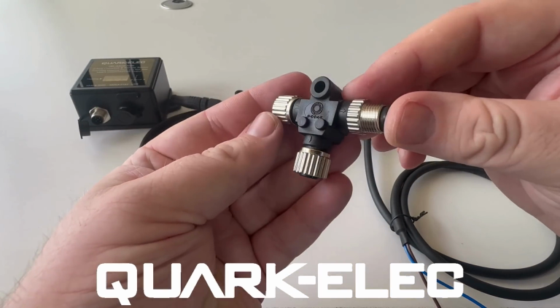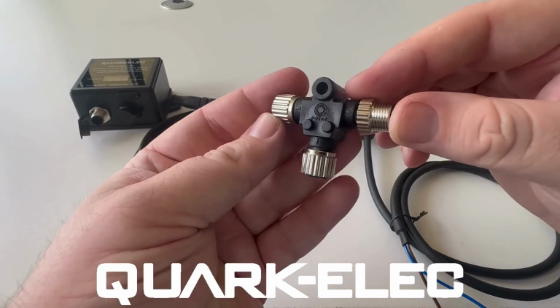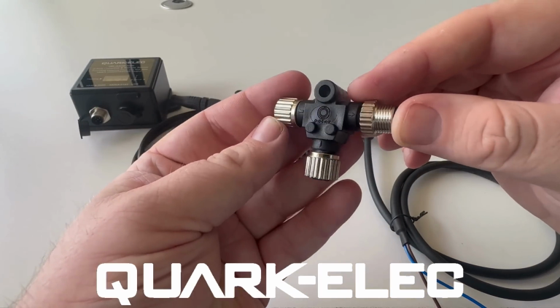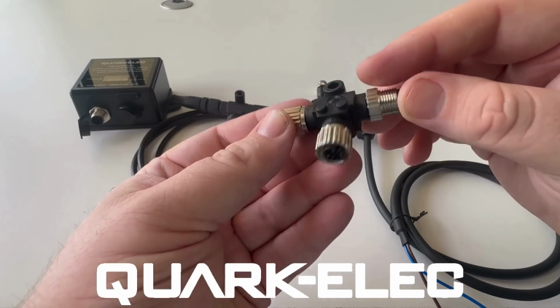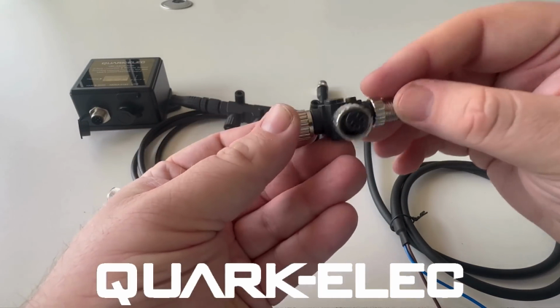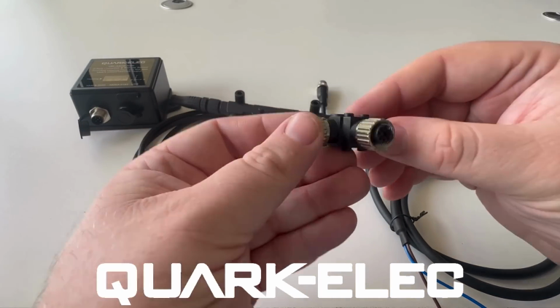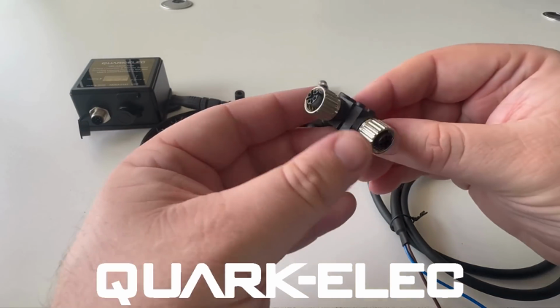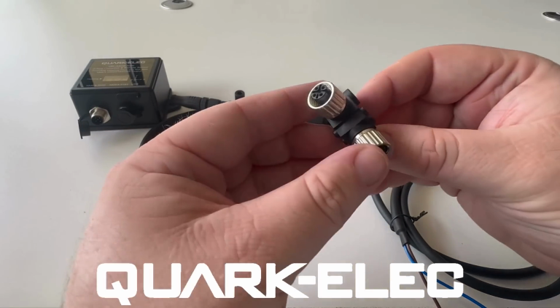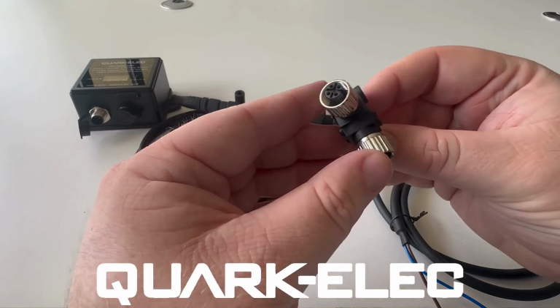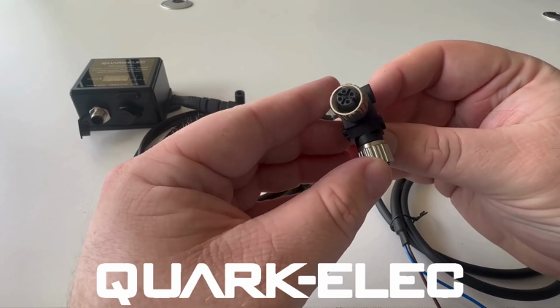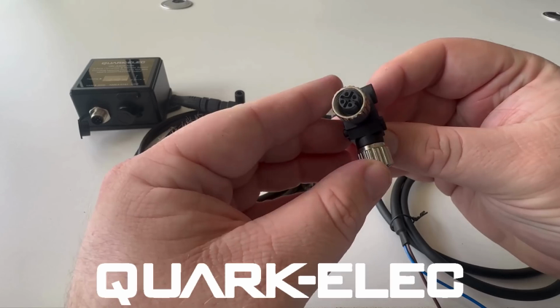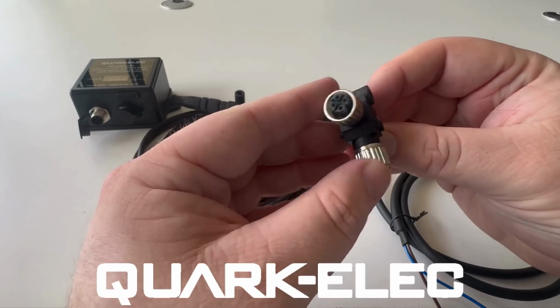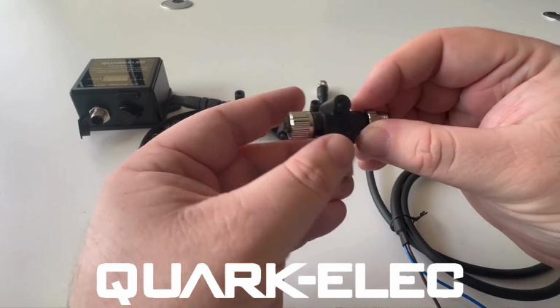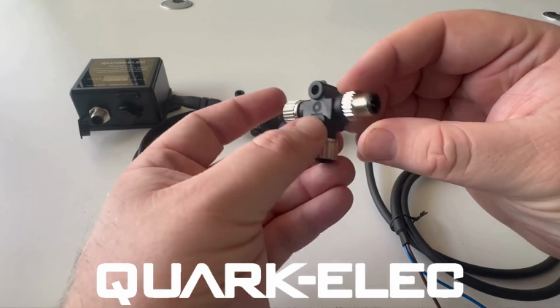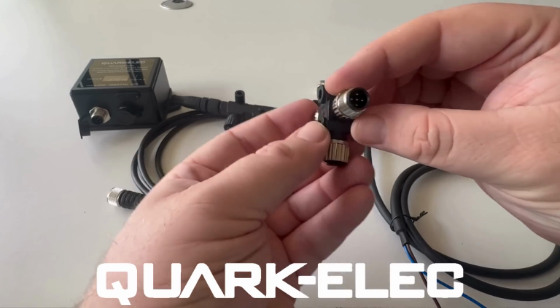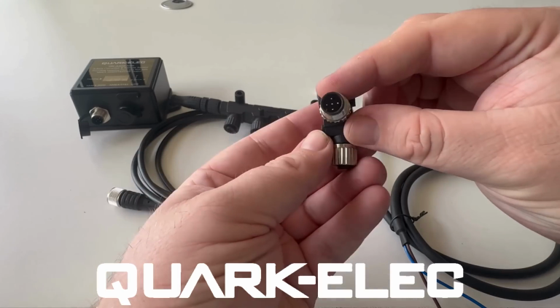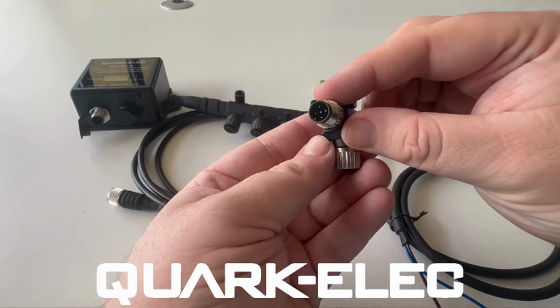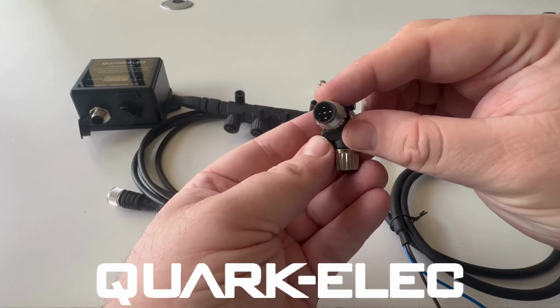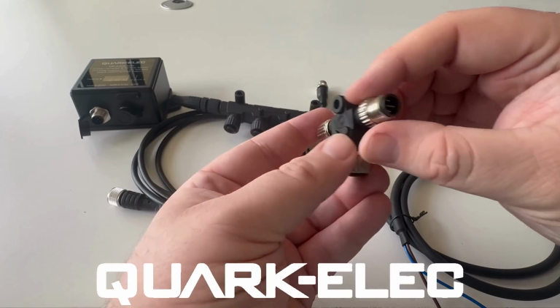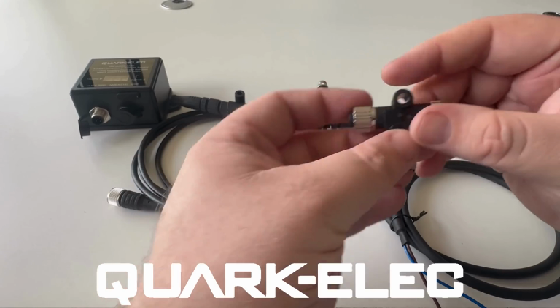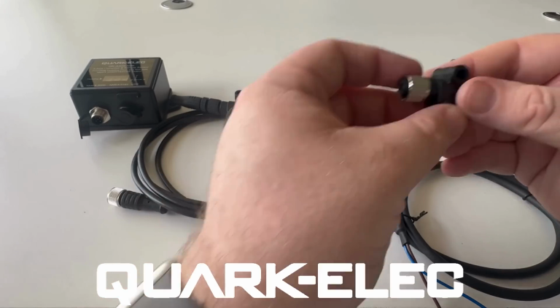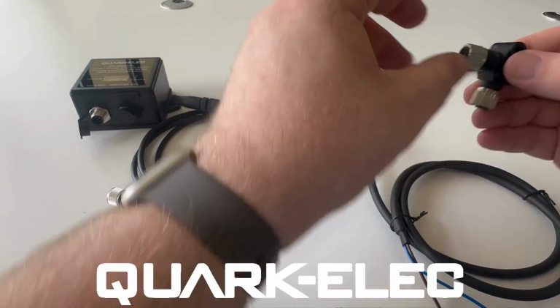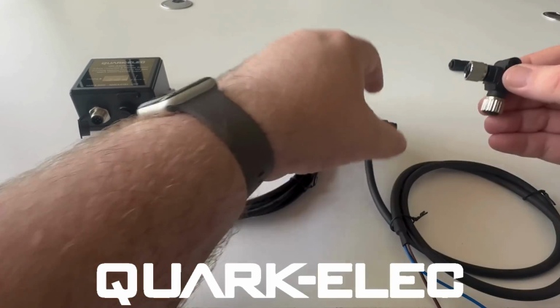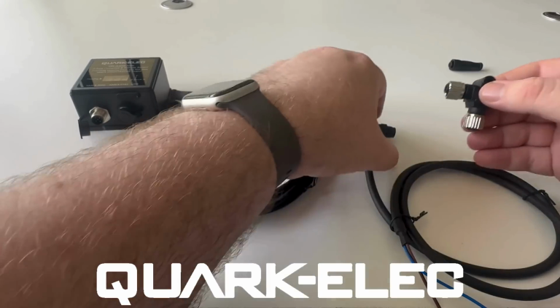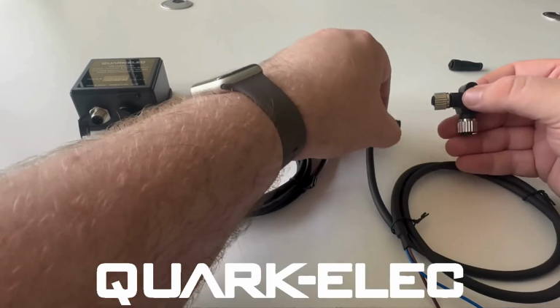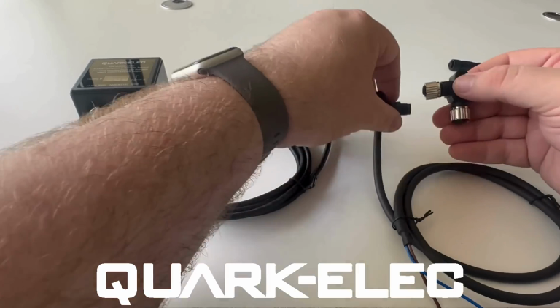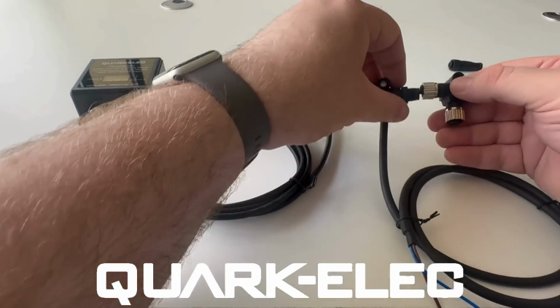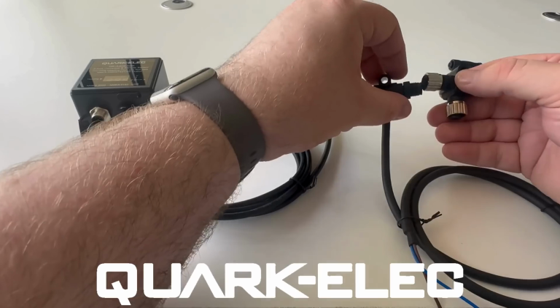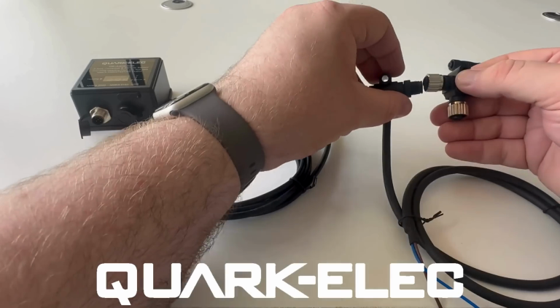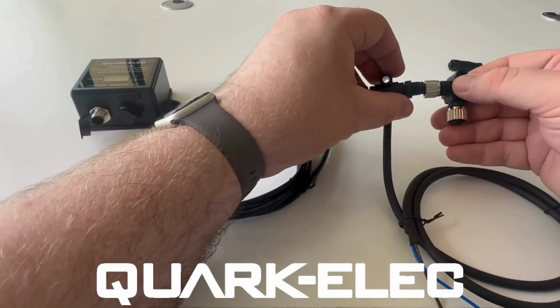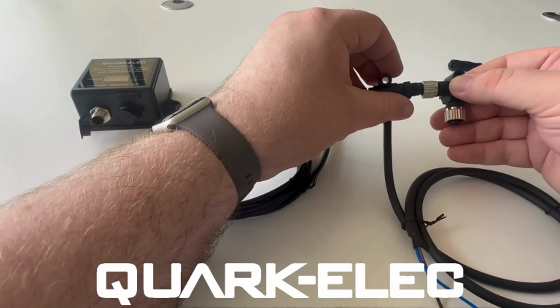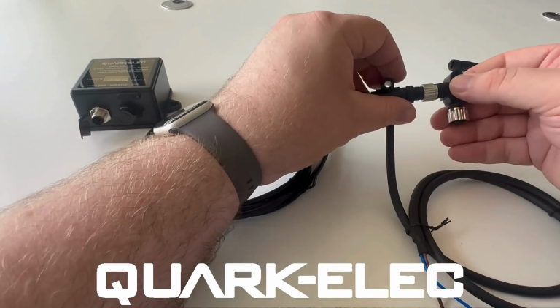Please bear in mind that the more connections you have within one system, the higher the resistance will be within that system.